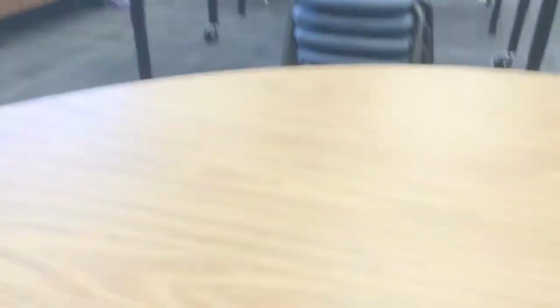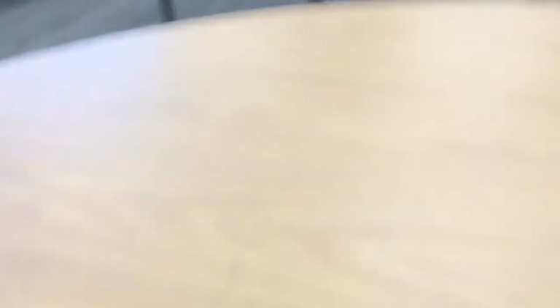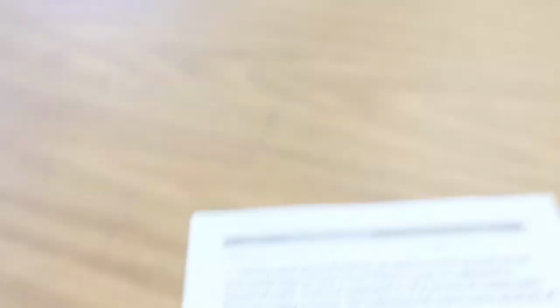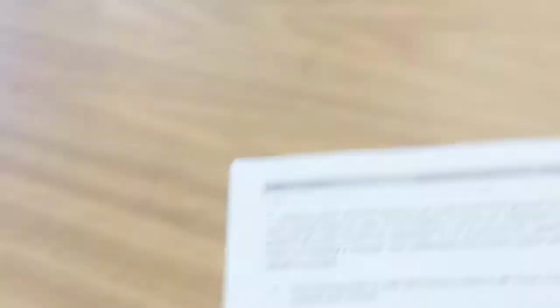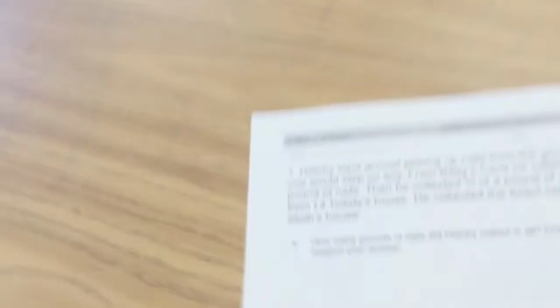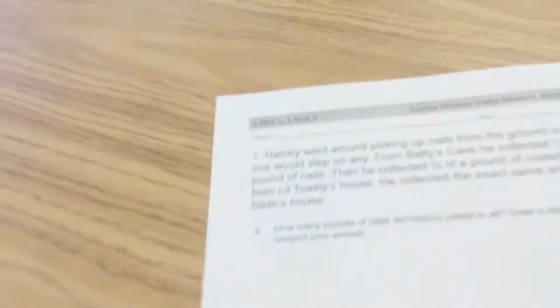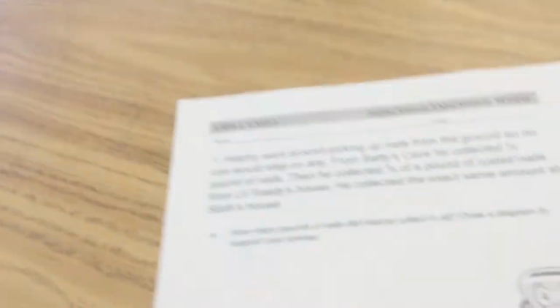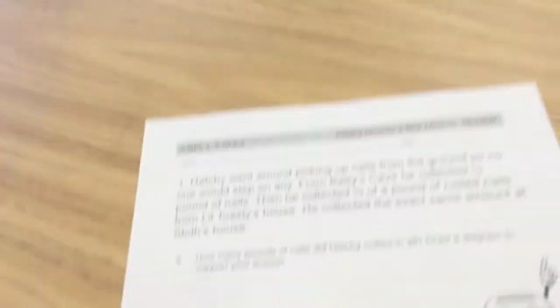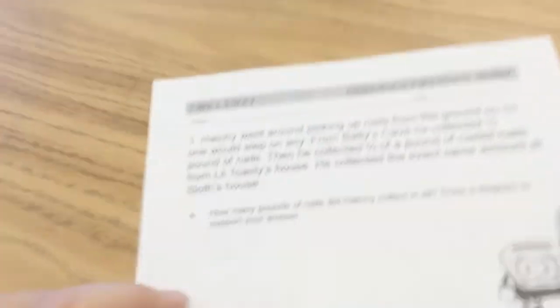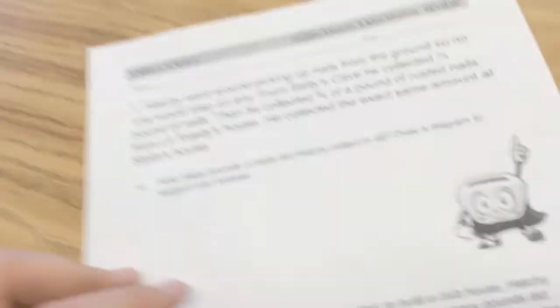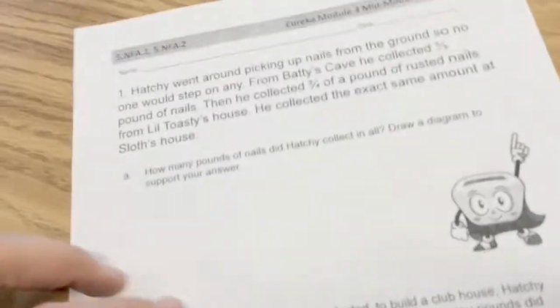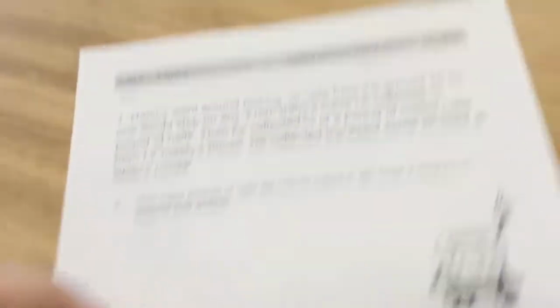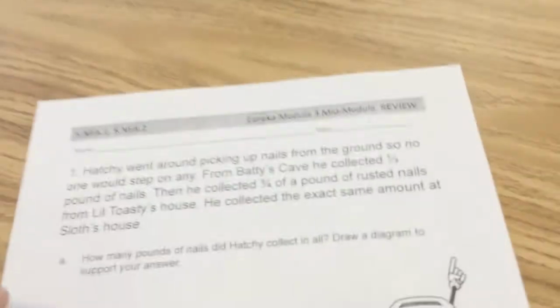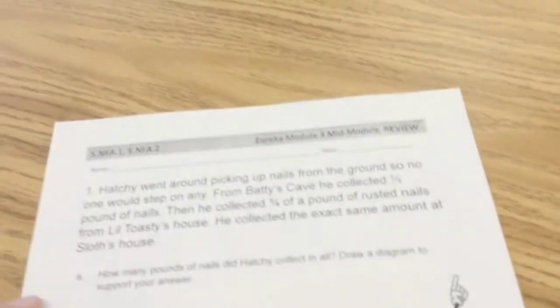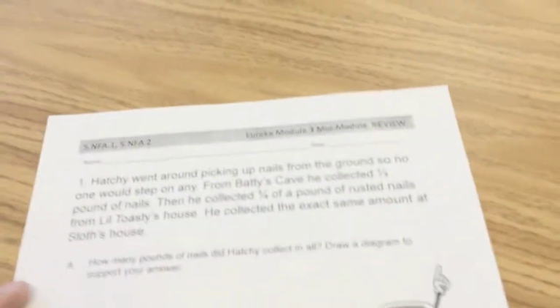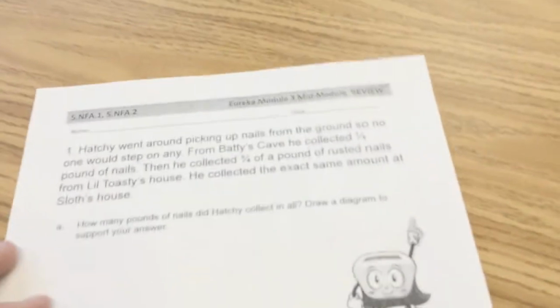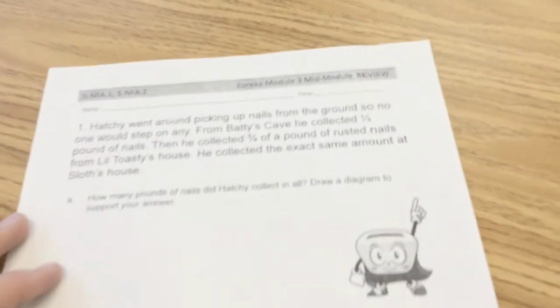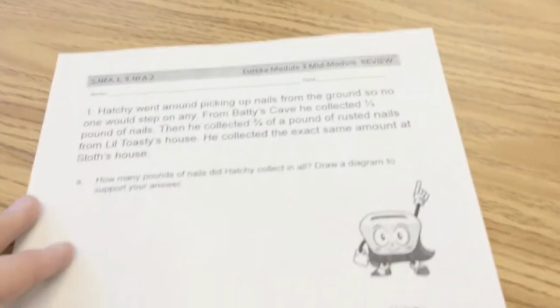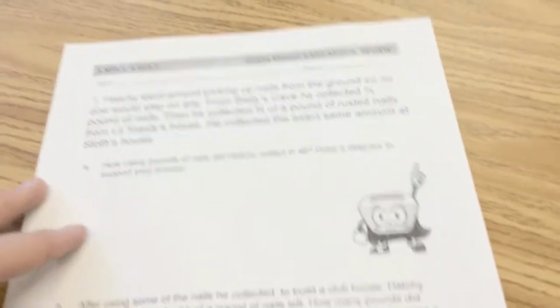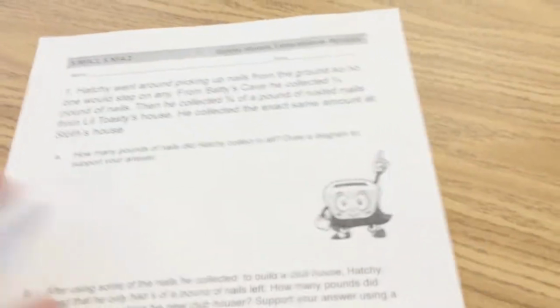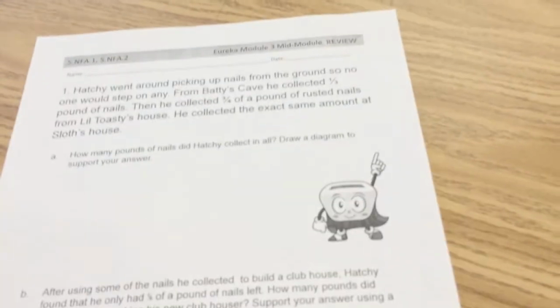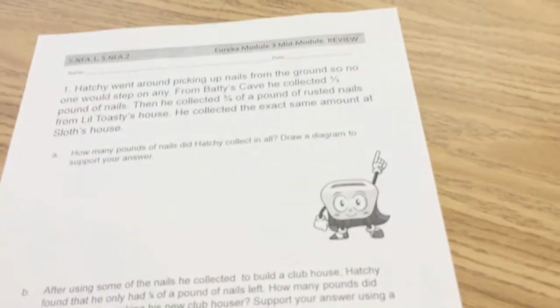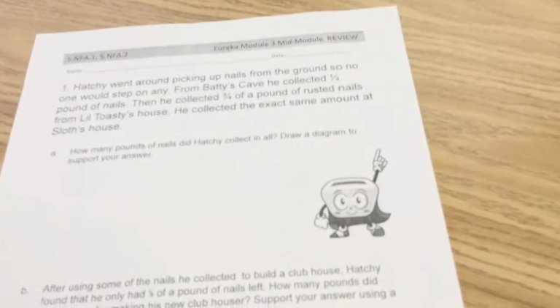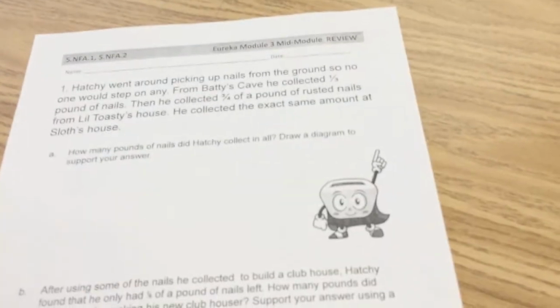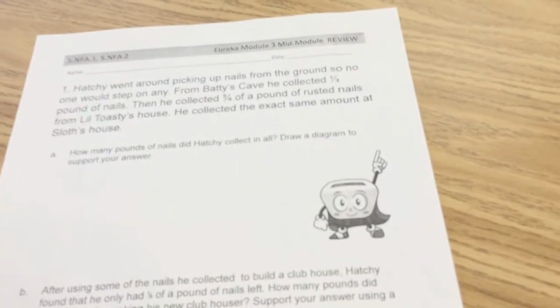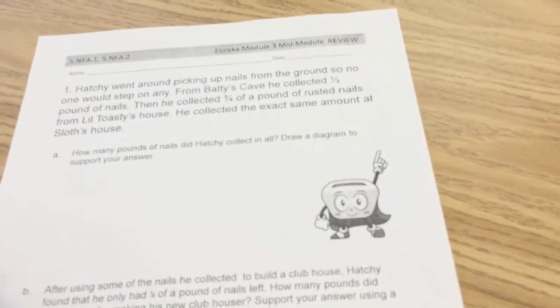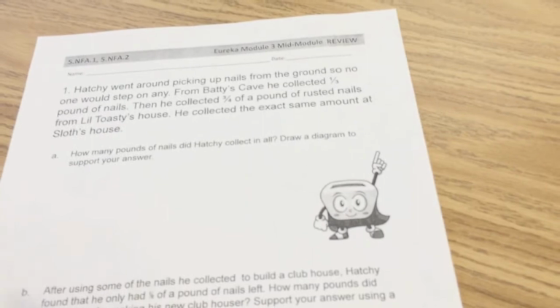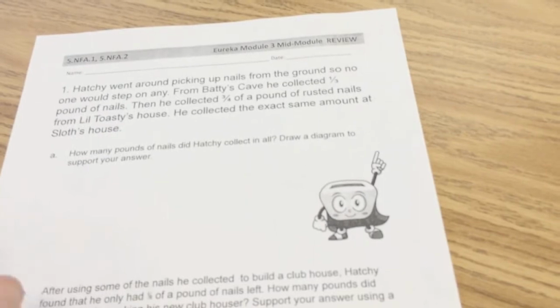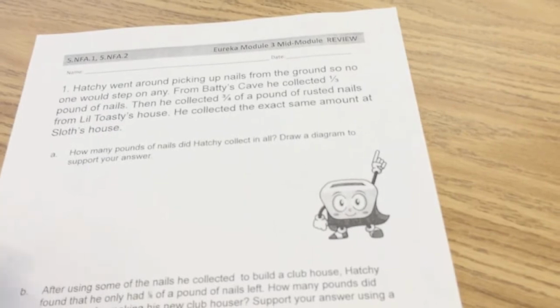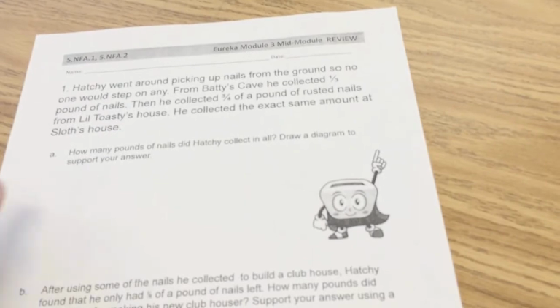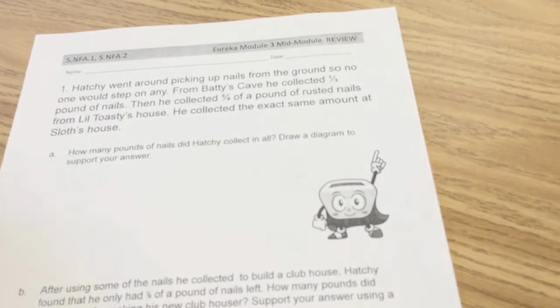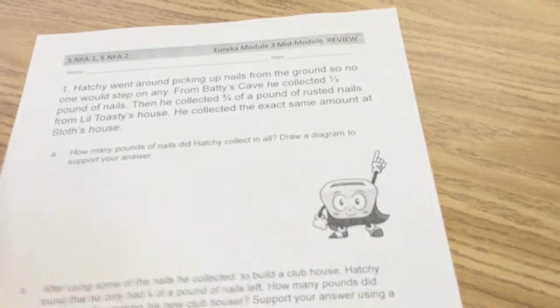Hello, let's take a look at this fraction review.